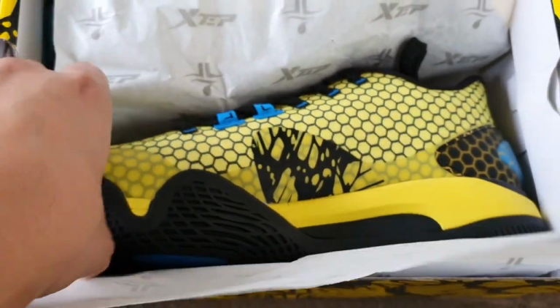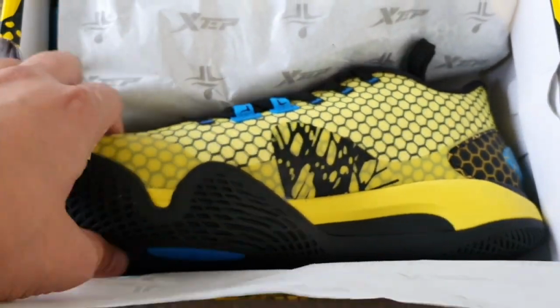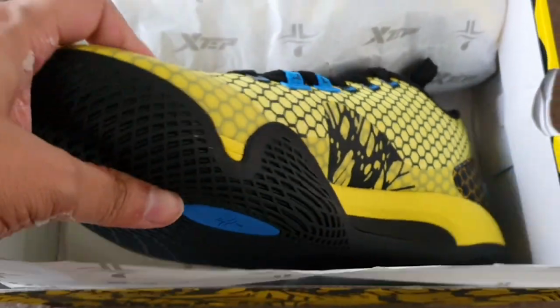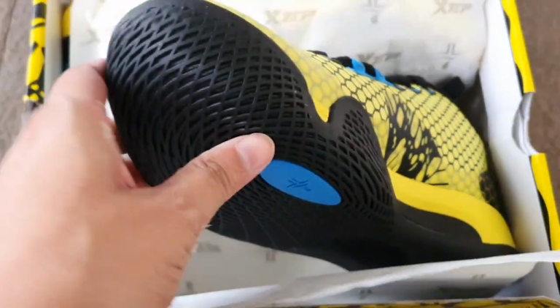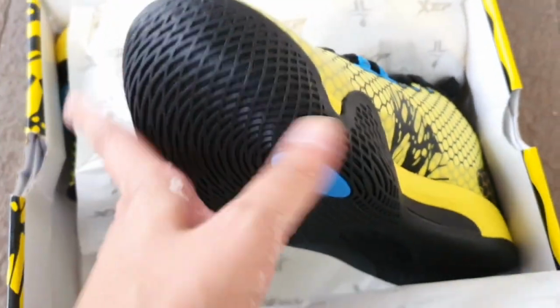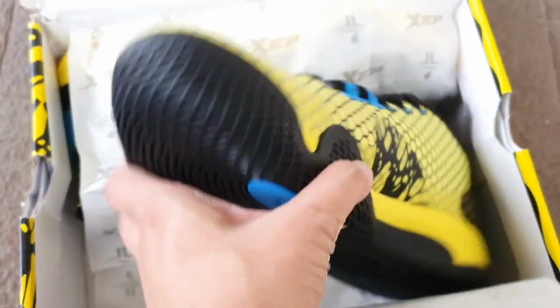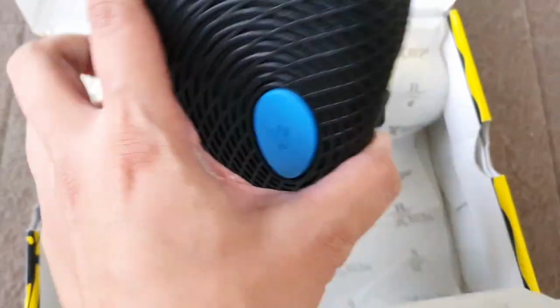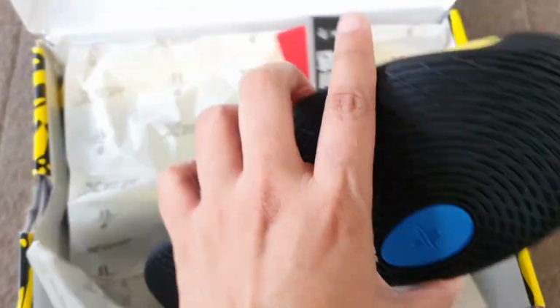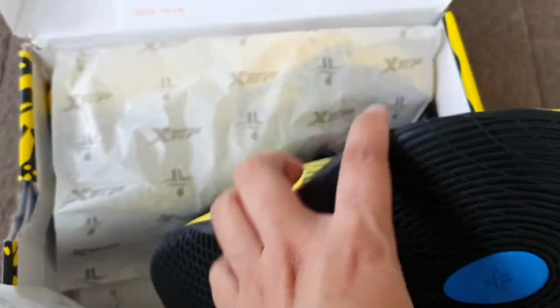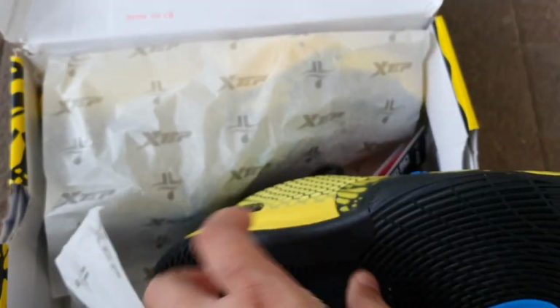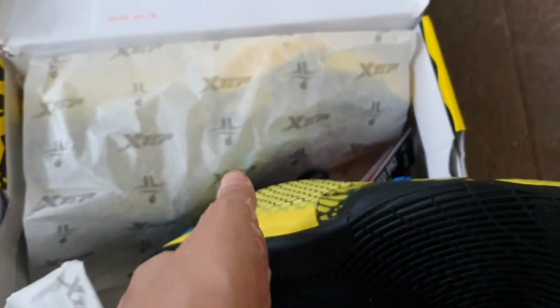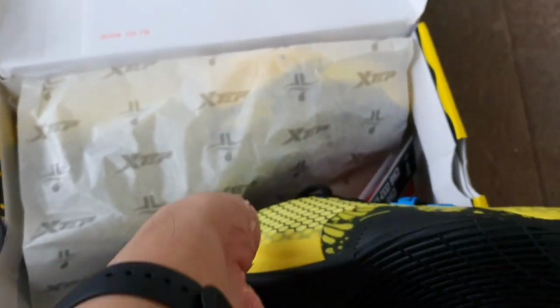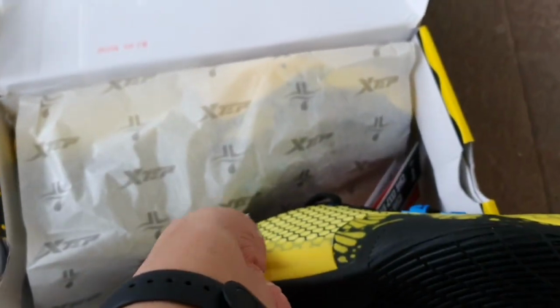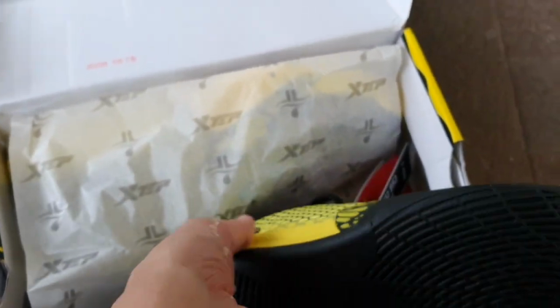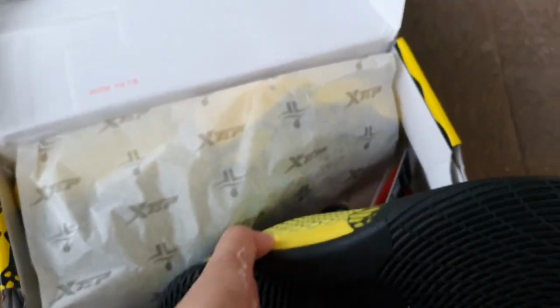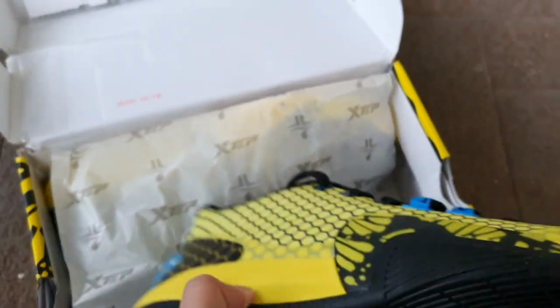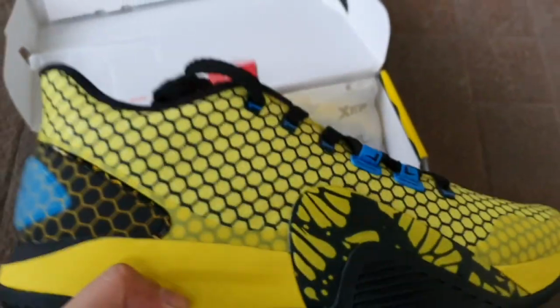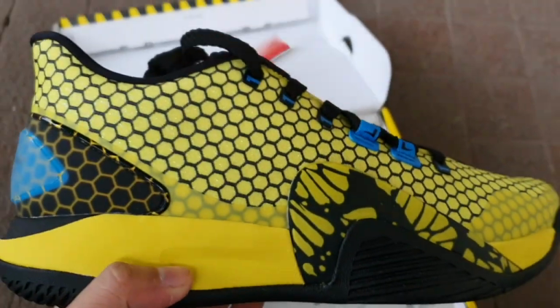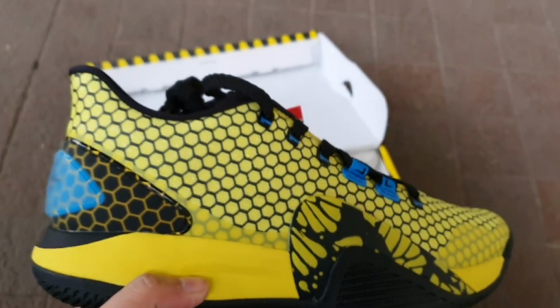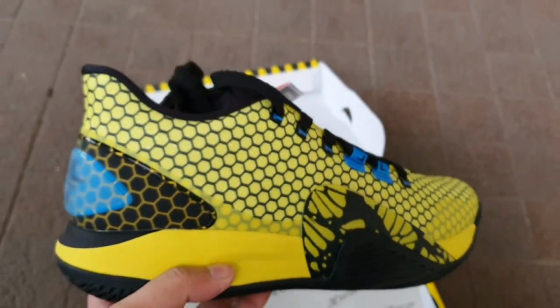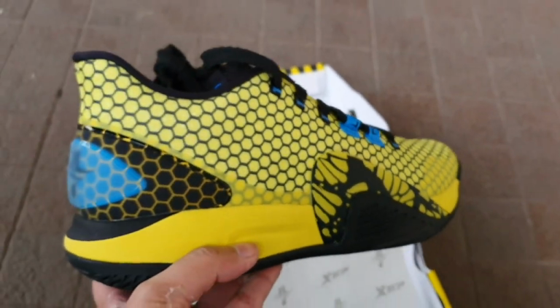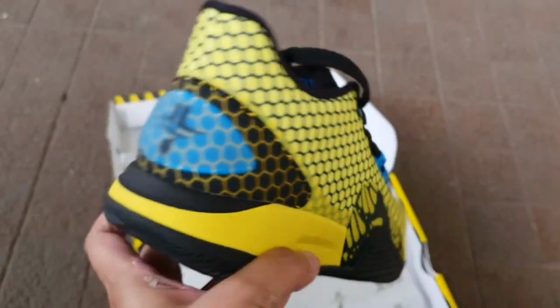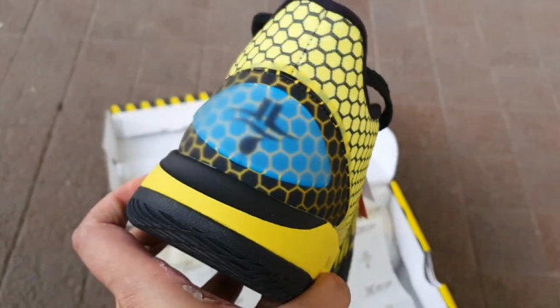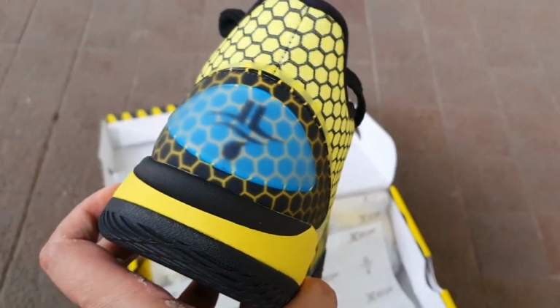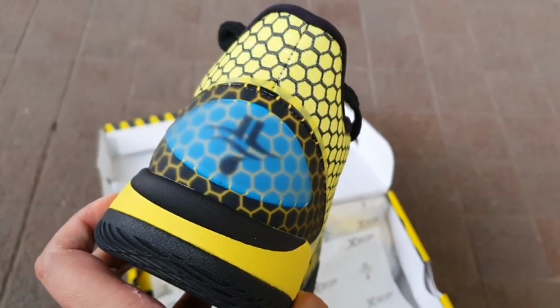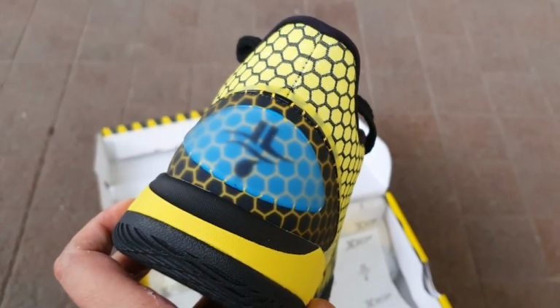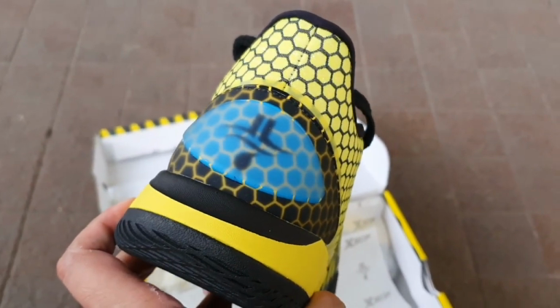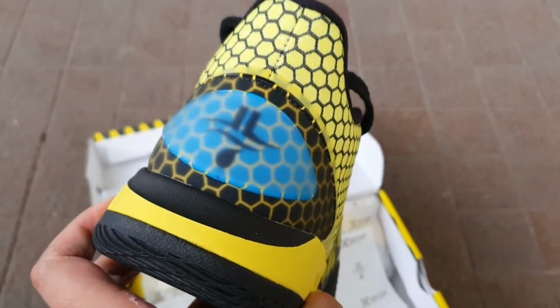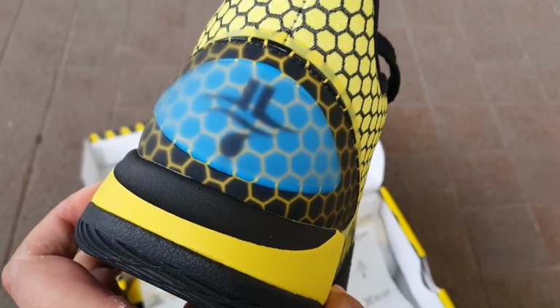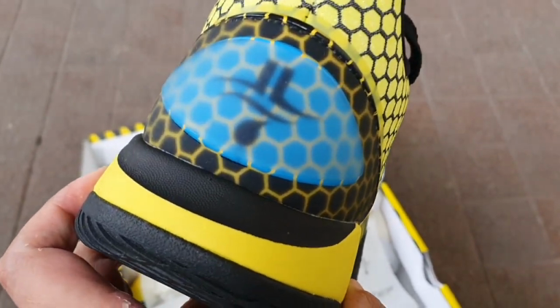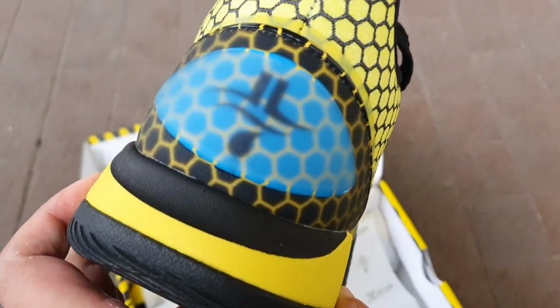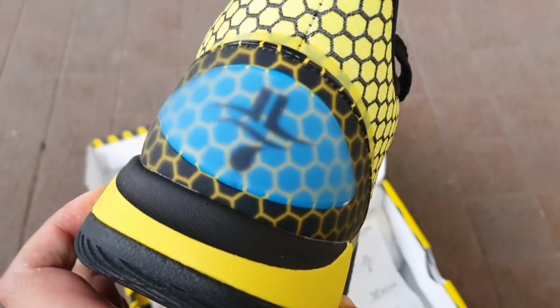And two weeks later, the shoes arrived all the way from Hong Kong. I soon discovered that you can also purchase the sneakers from Lazada.